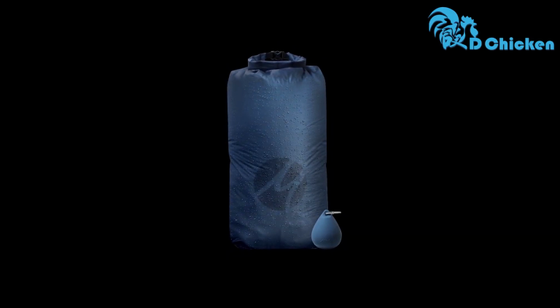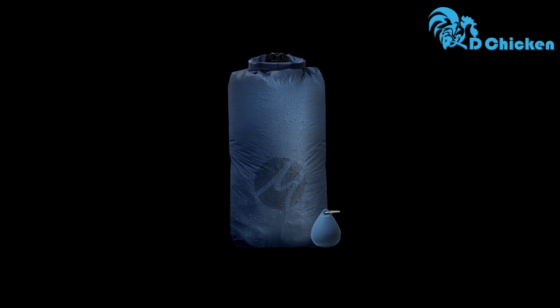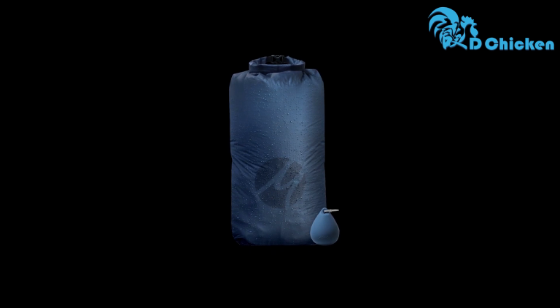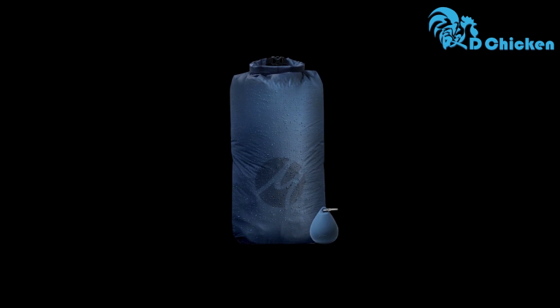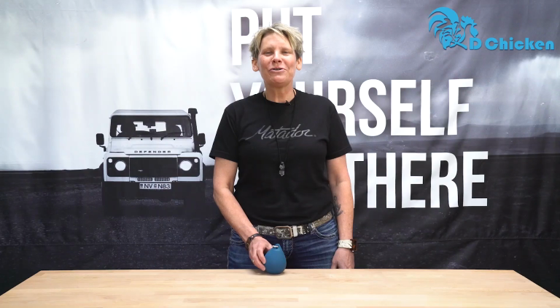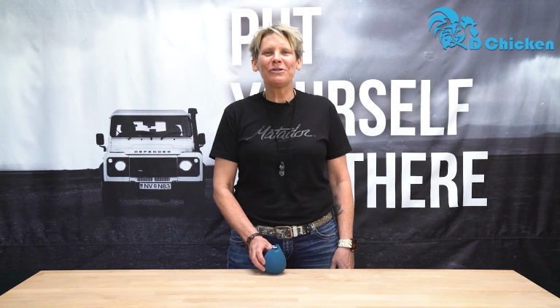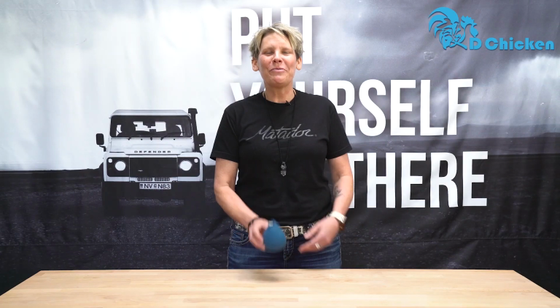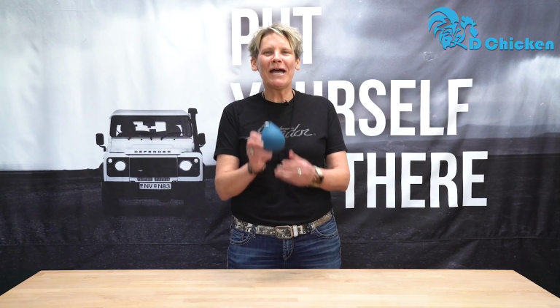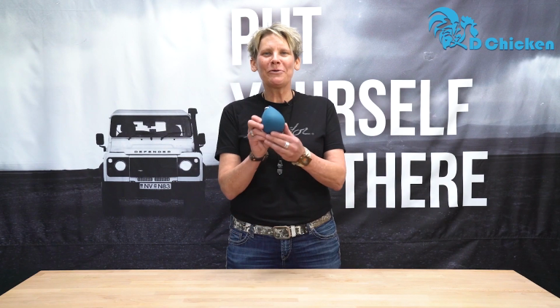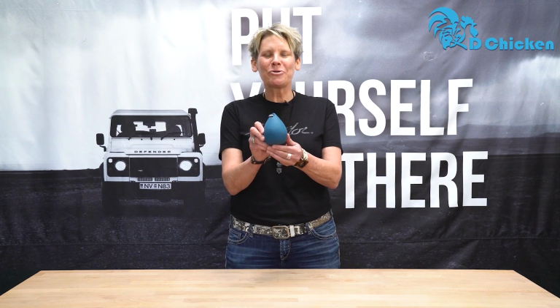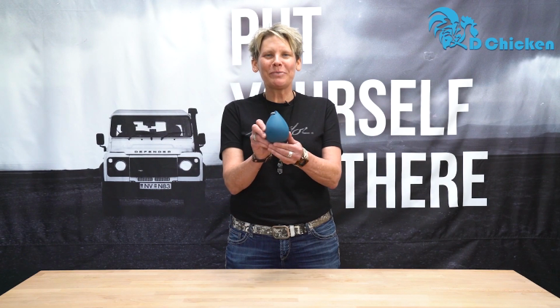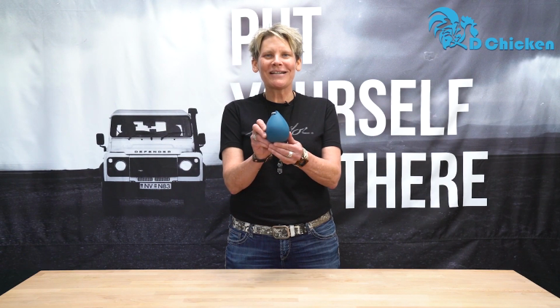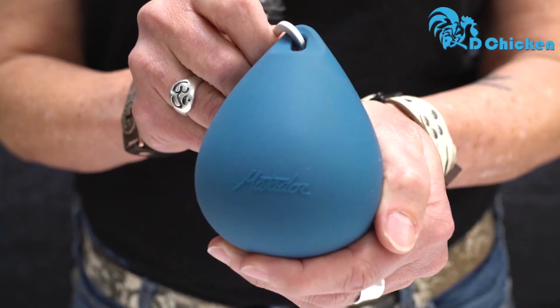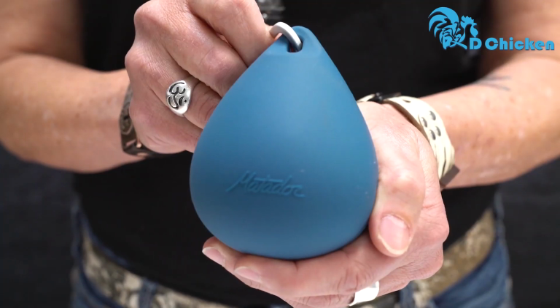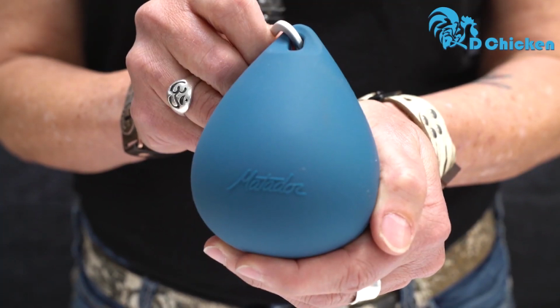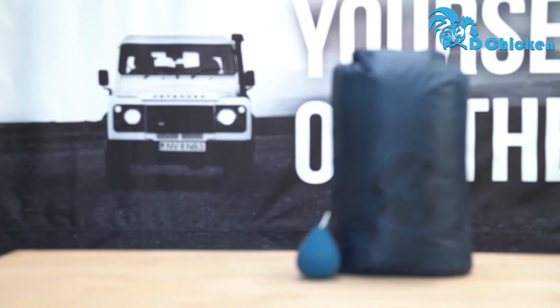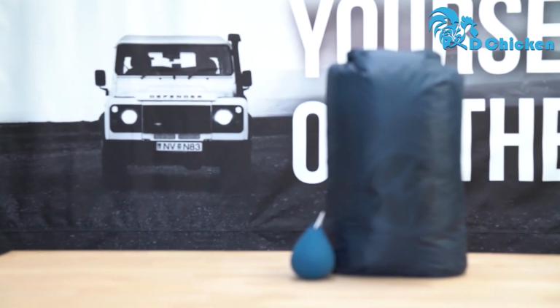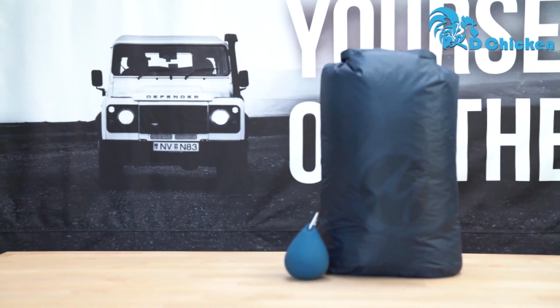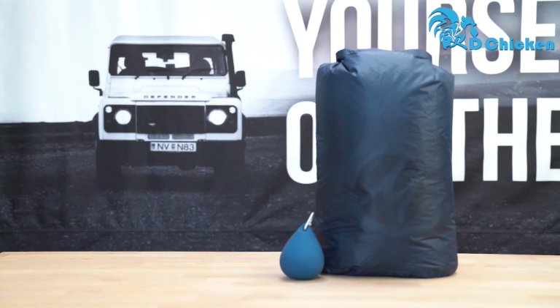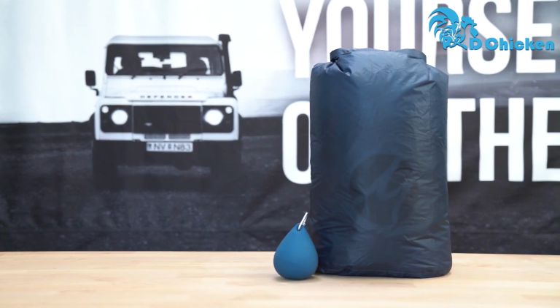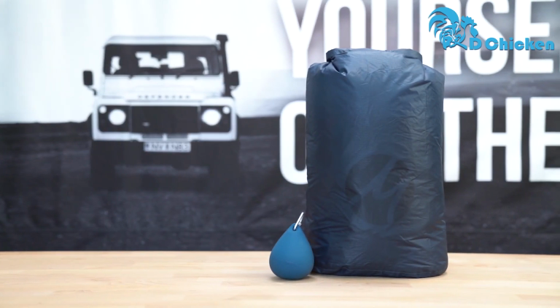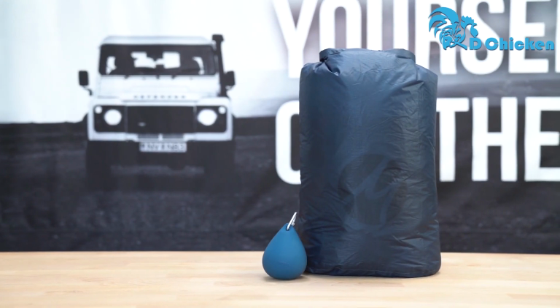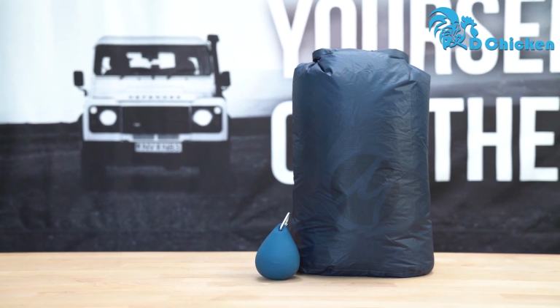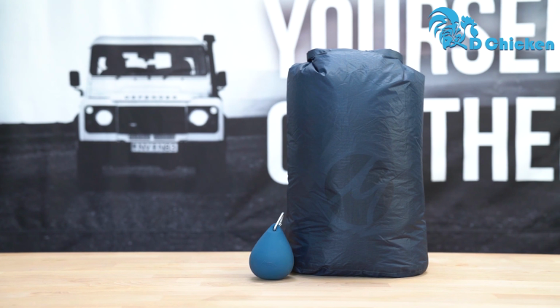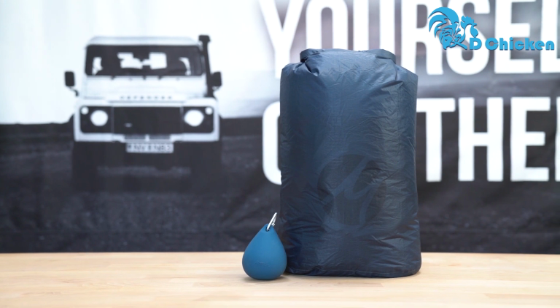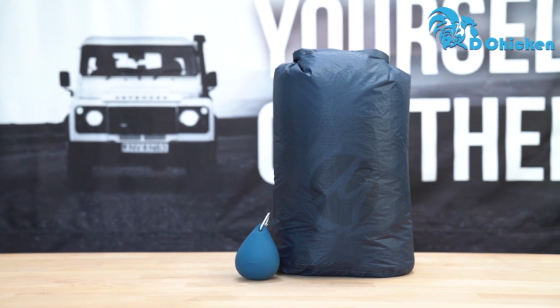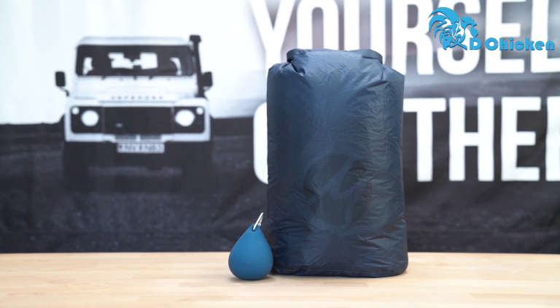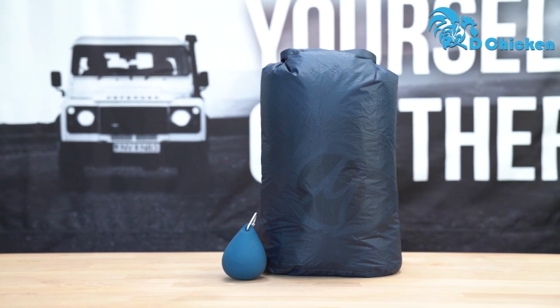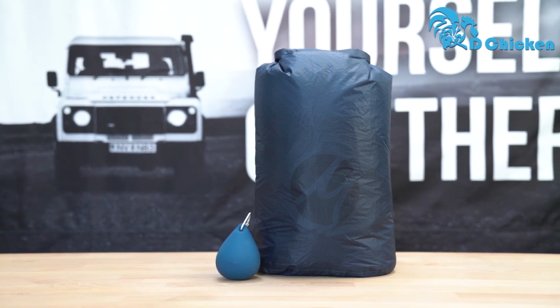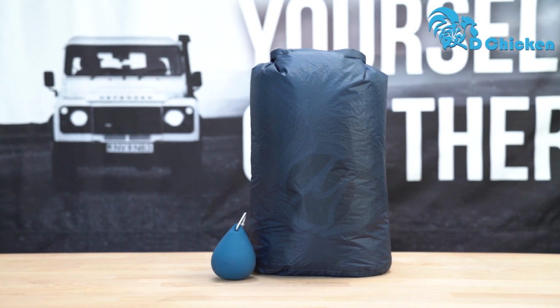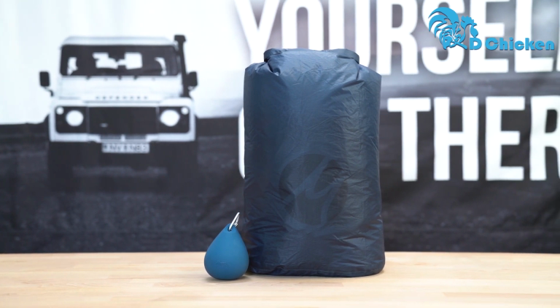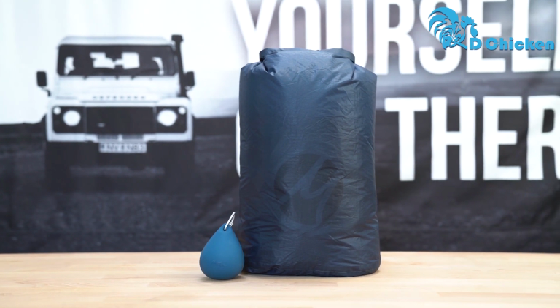I'm here to show you the Matador Droplet XL. With the Droplet XL, we've brought you a new take on the dry bag.